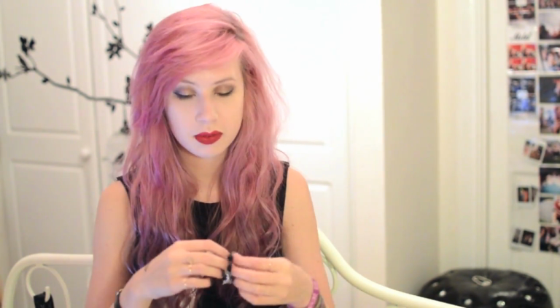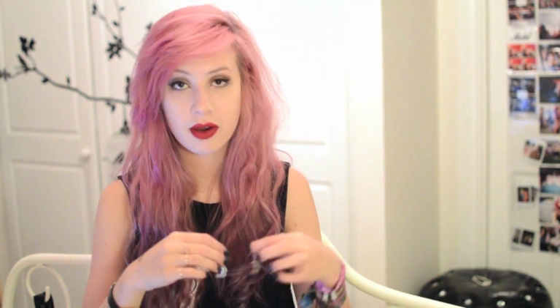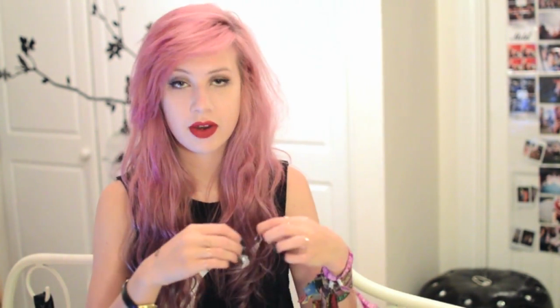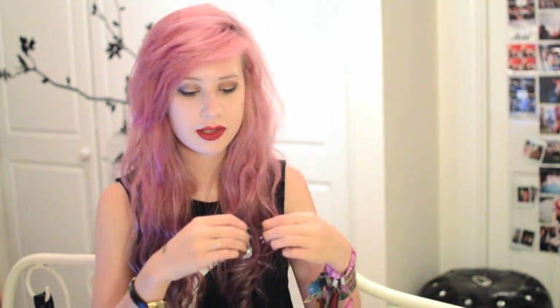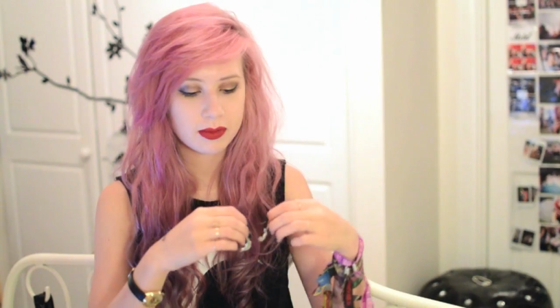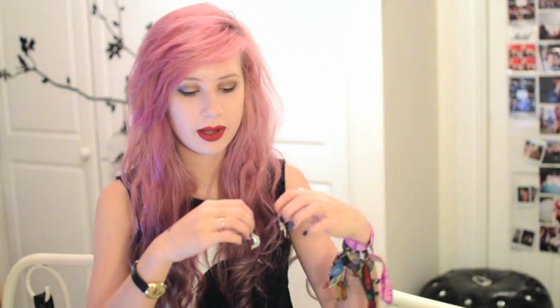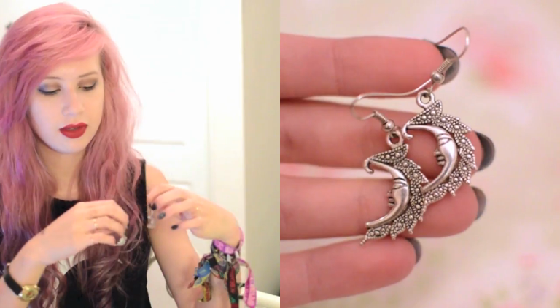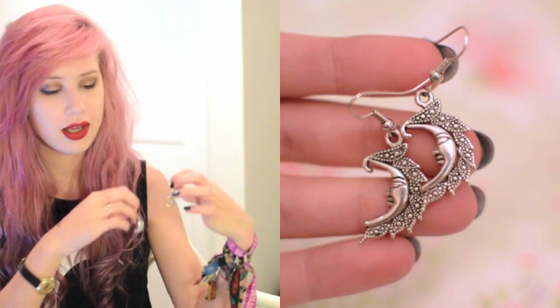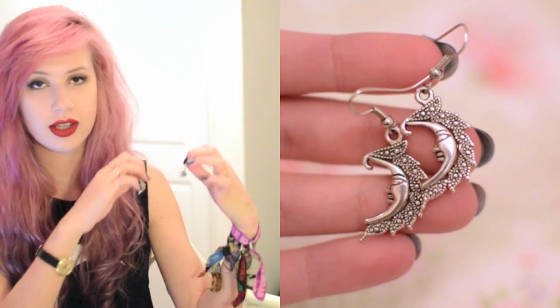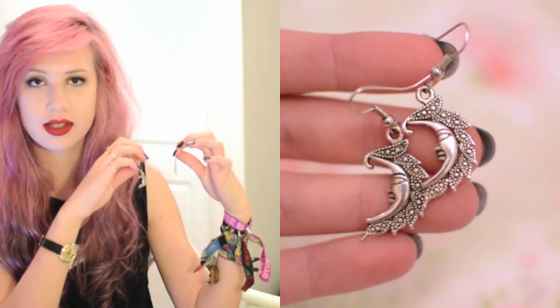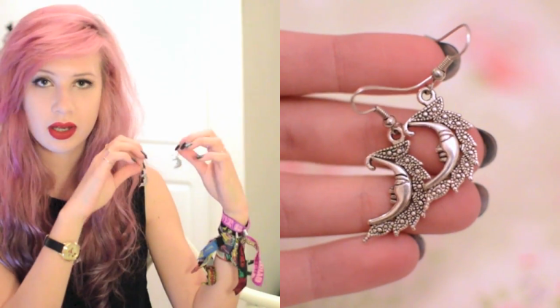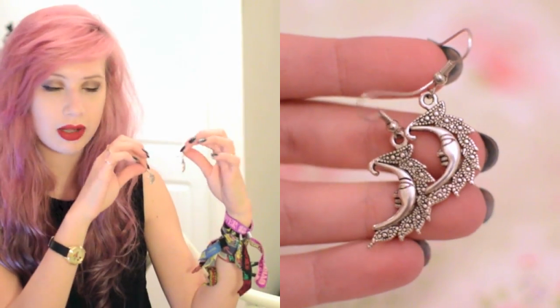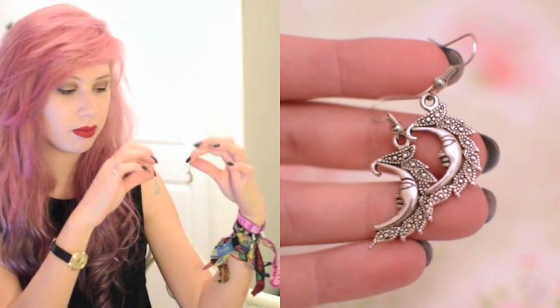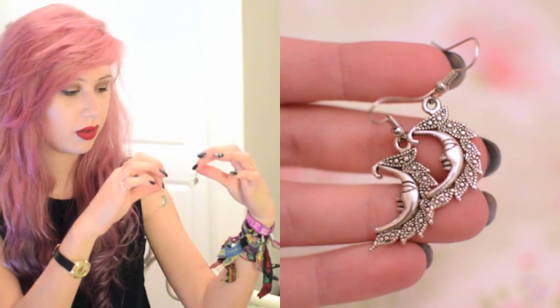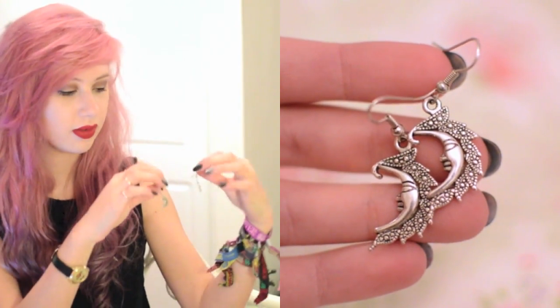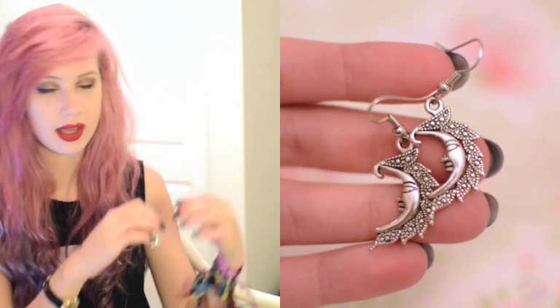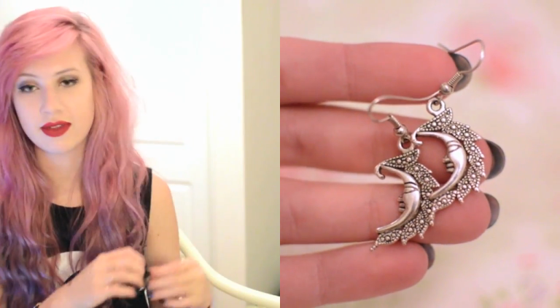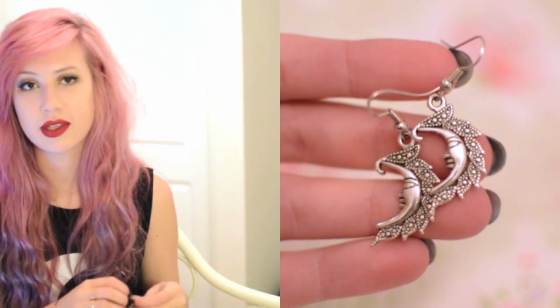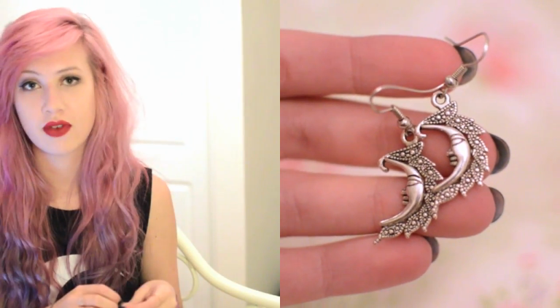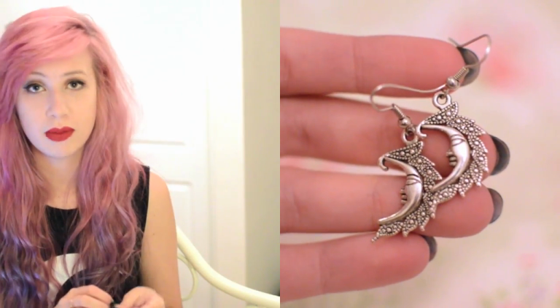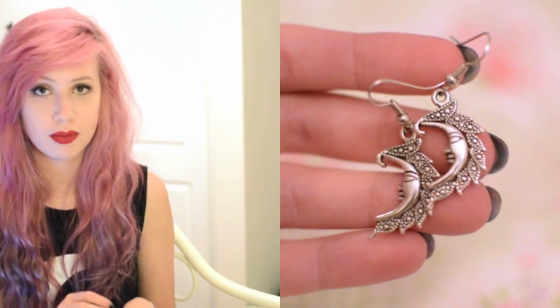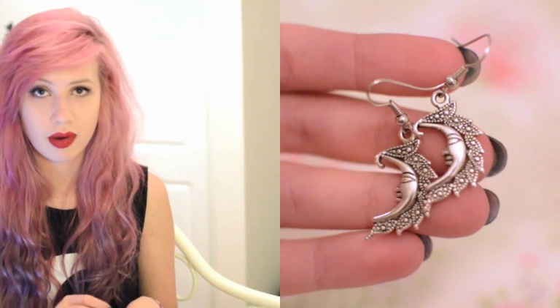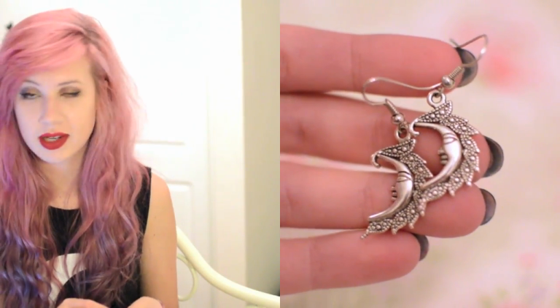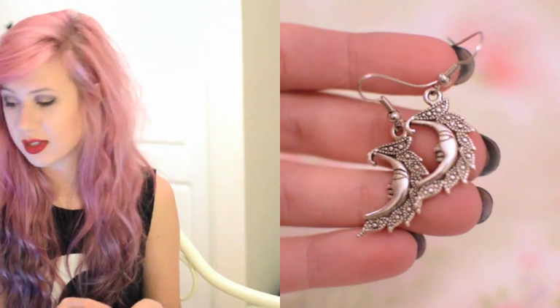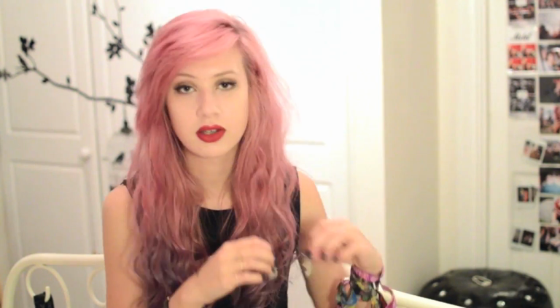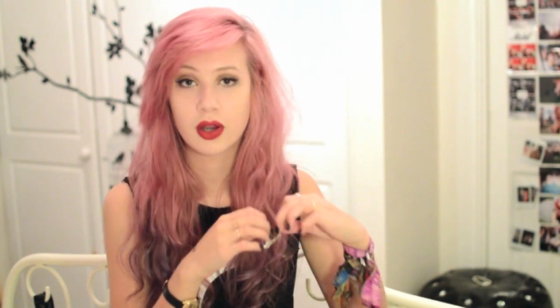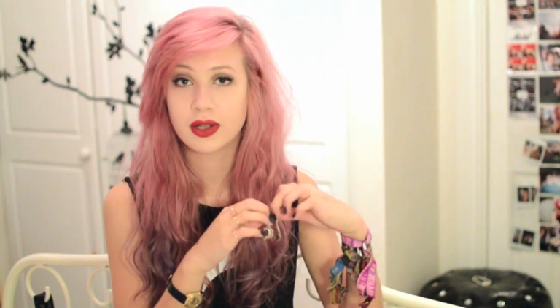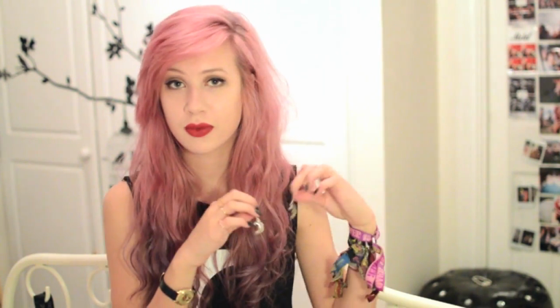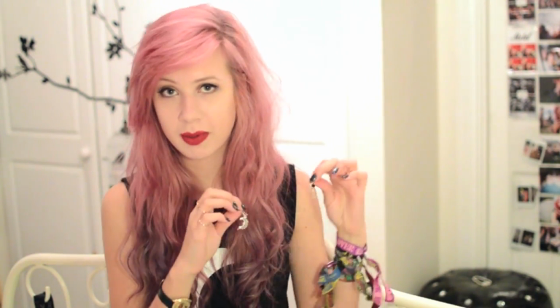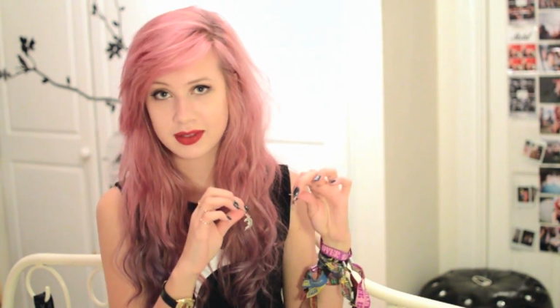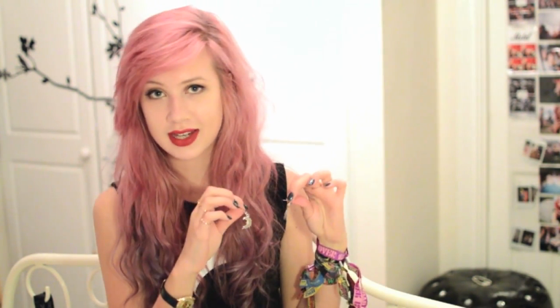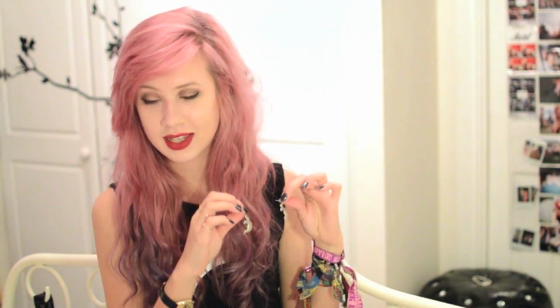I've got a pair of earrings as well — these are tiny little moons and these are from Moon Bright and are only £3.80.